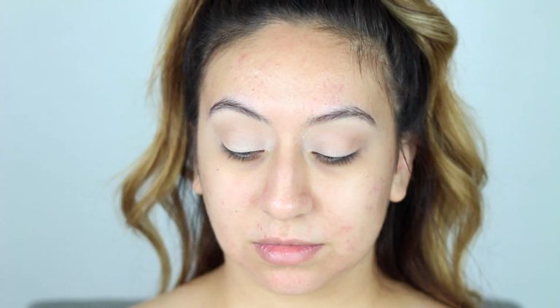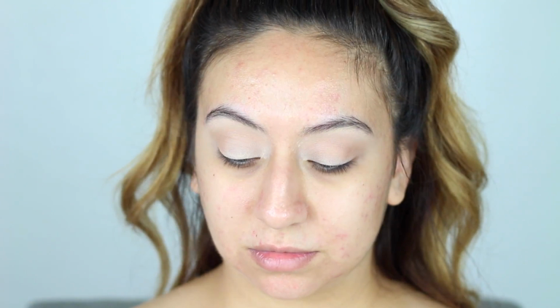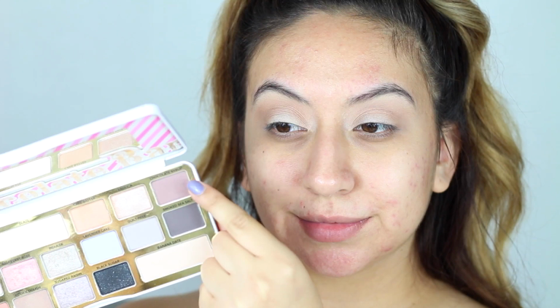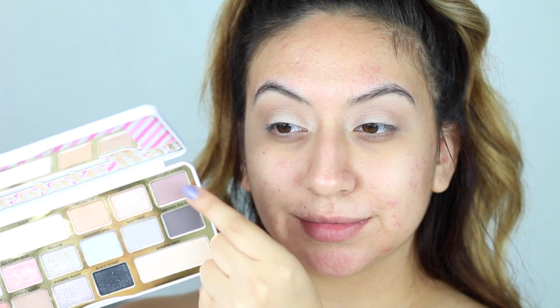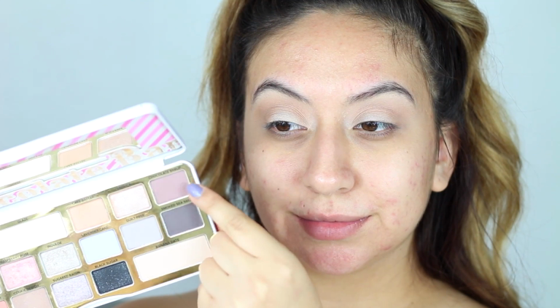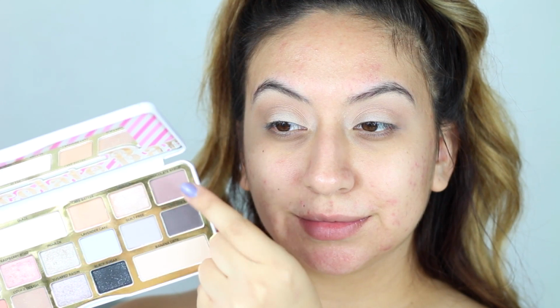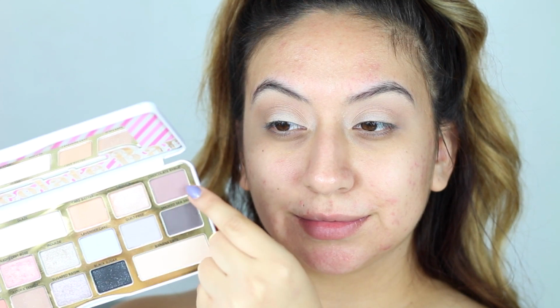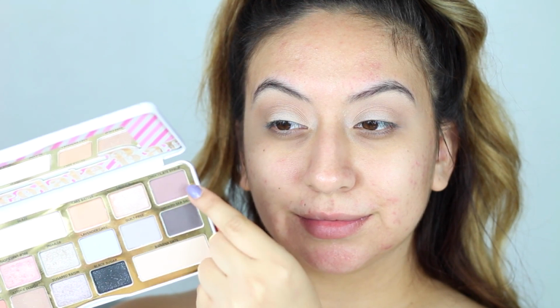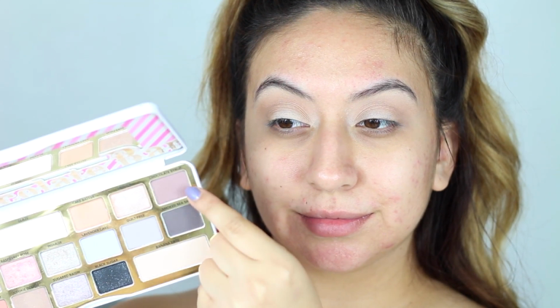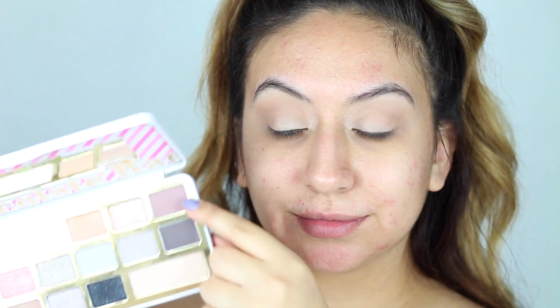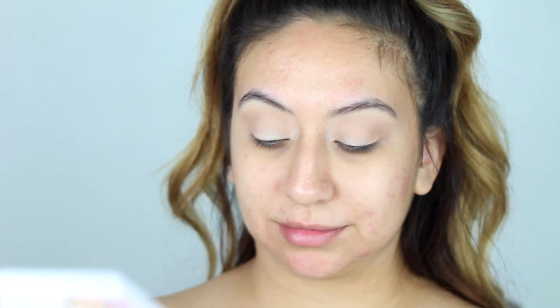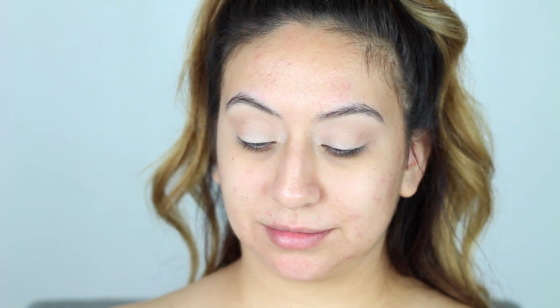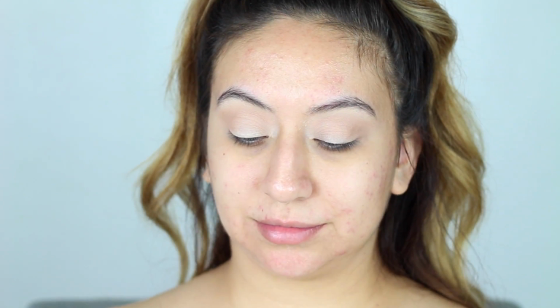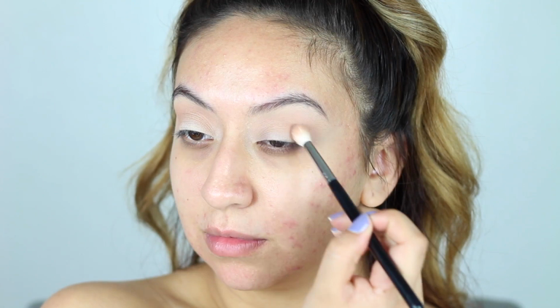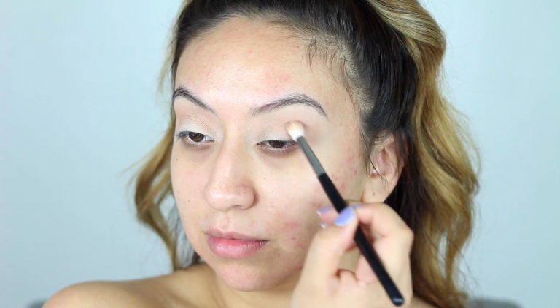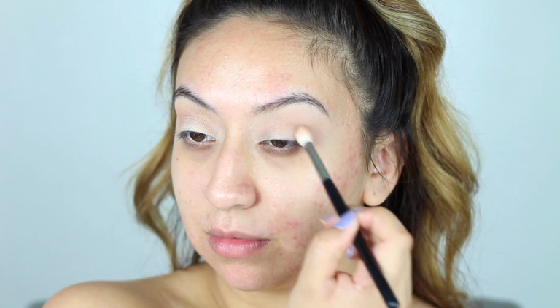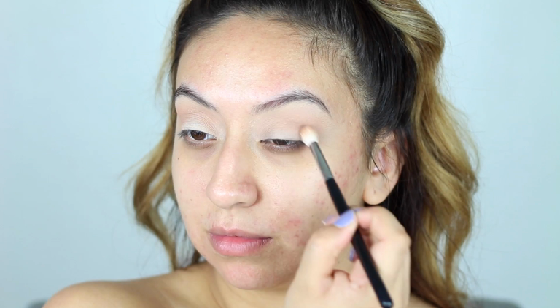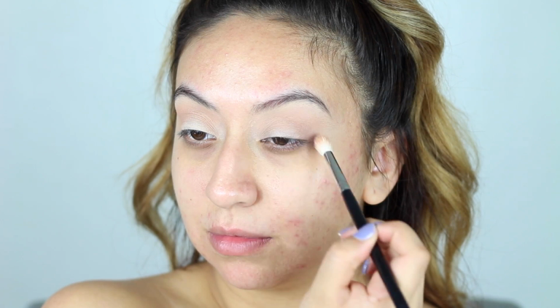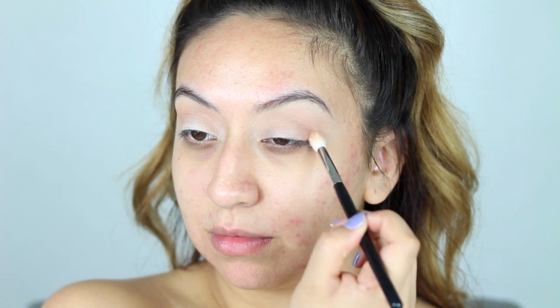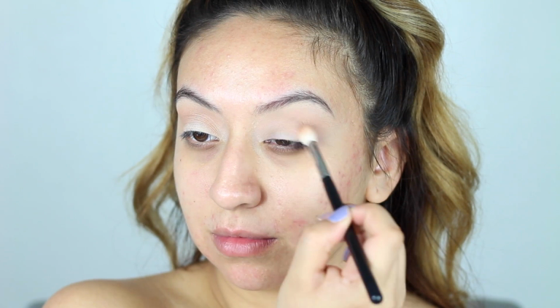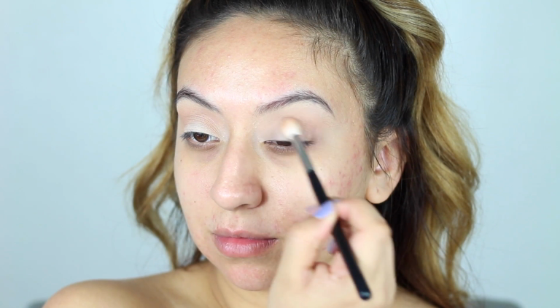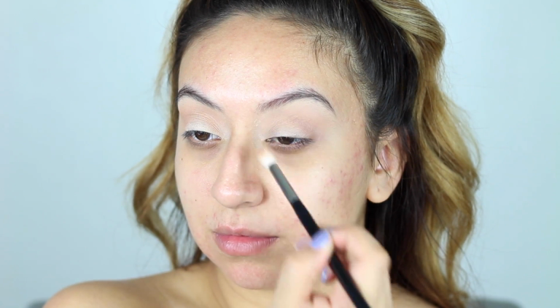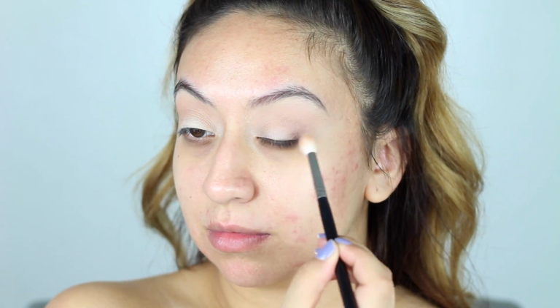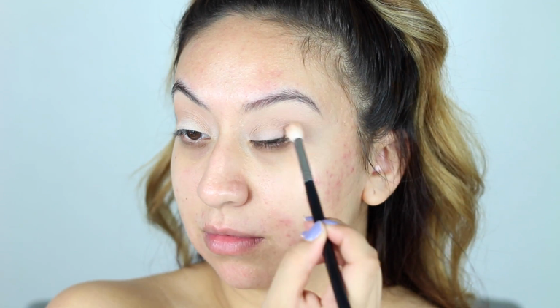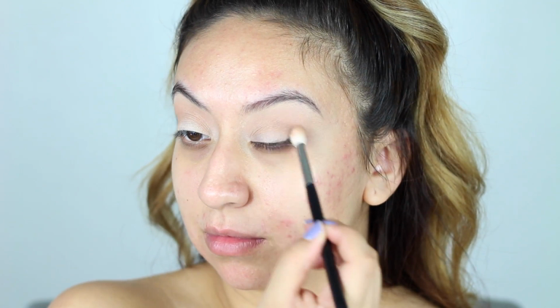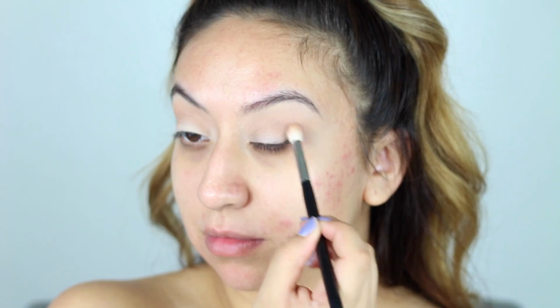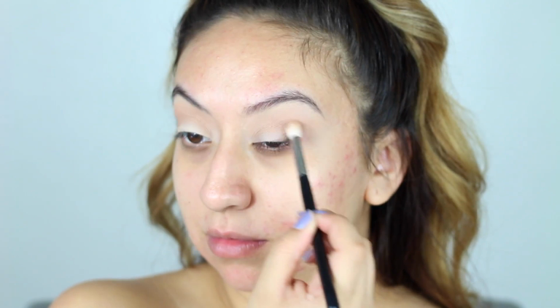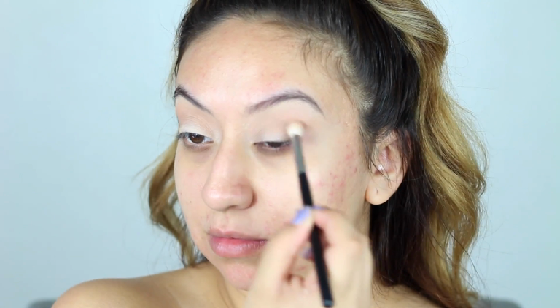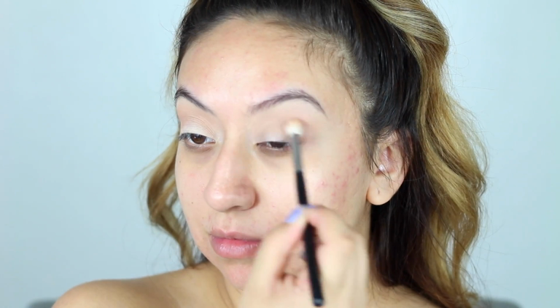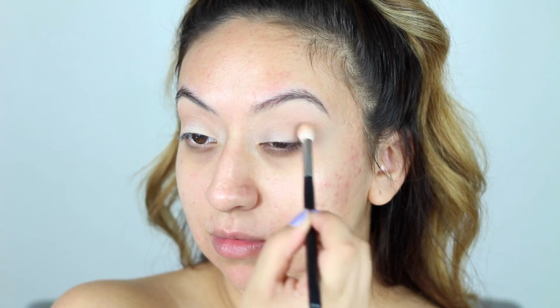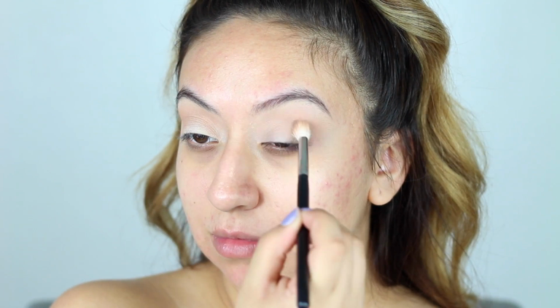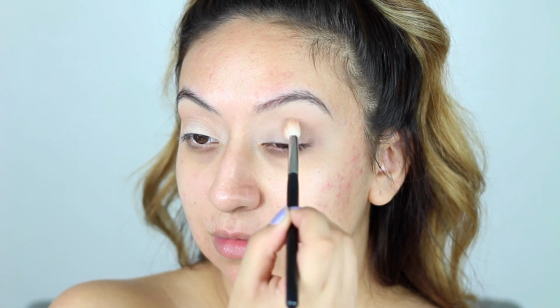Then I'll be taking Chocolate Truffle, which is a dark brown shade, and focusing this a little bit more on the outer corners of my eyes for some depth.